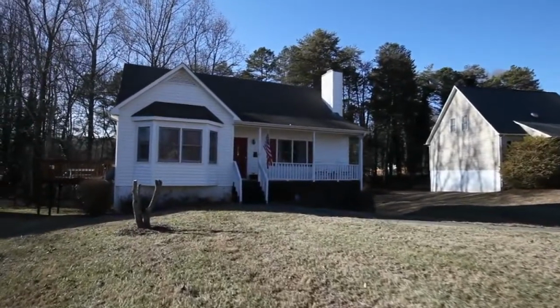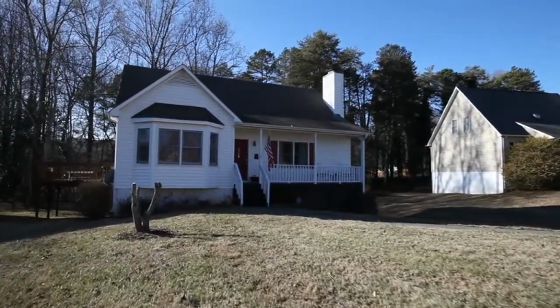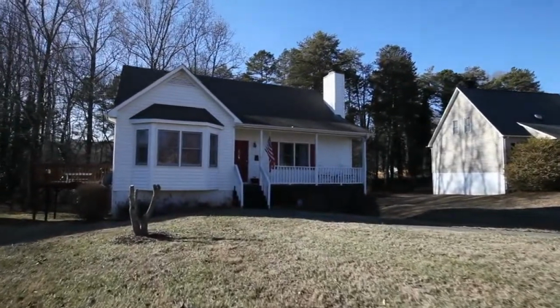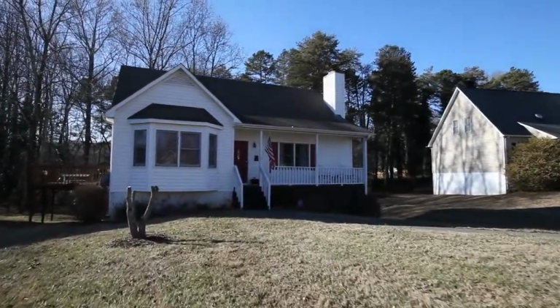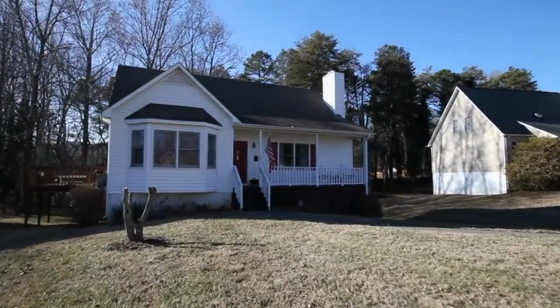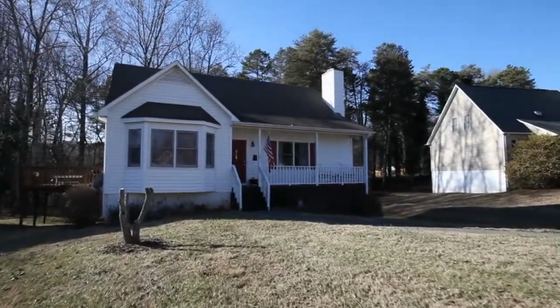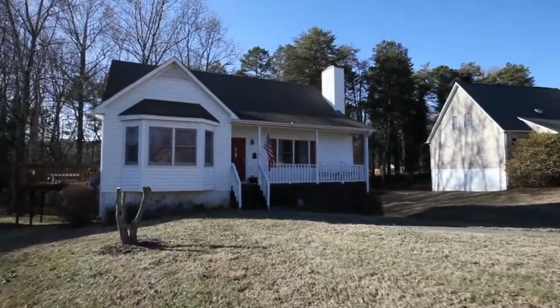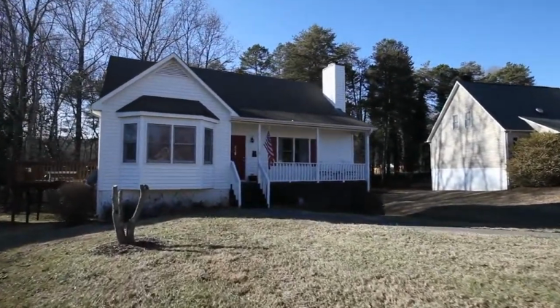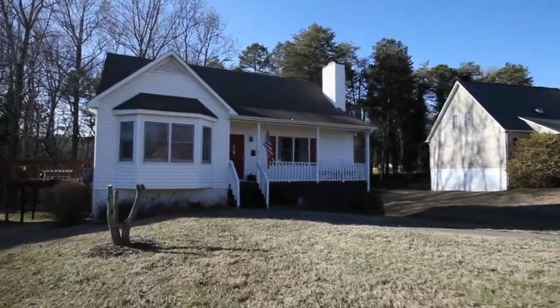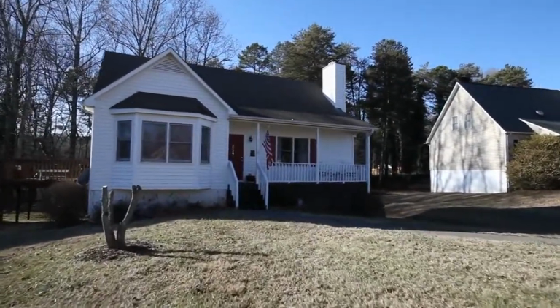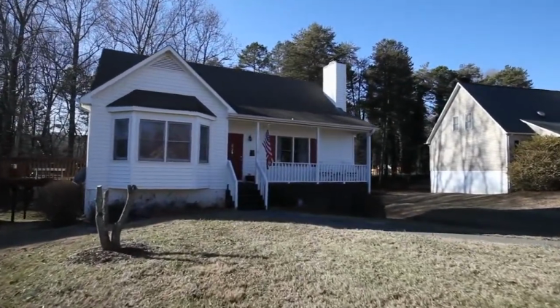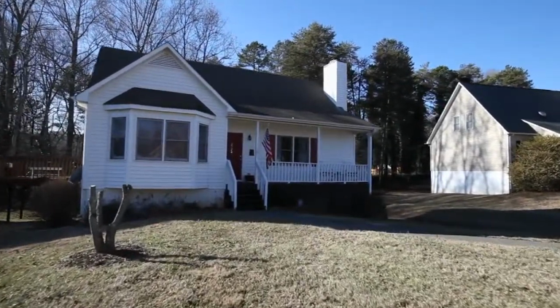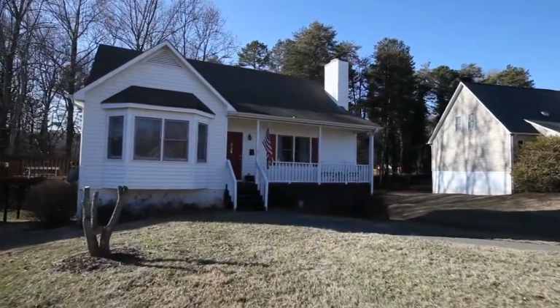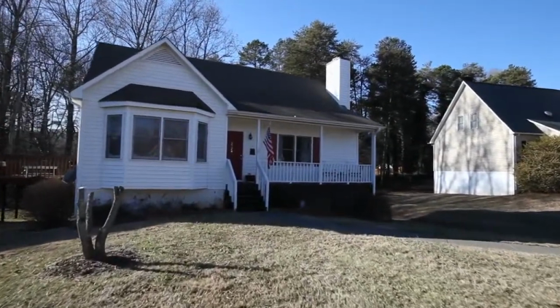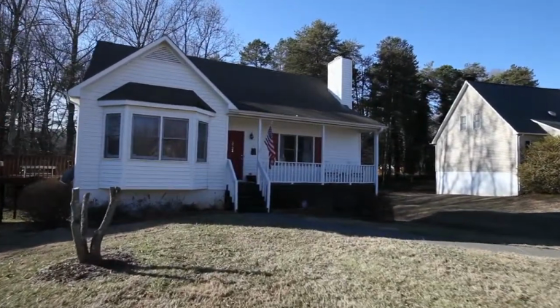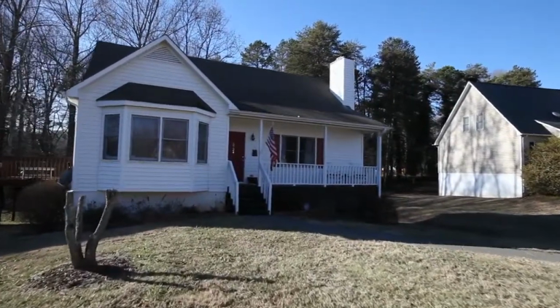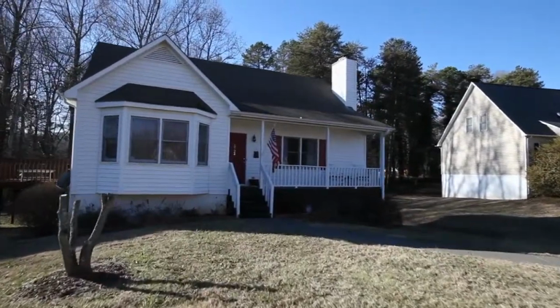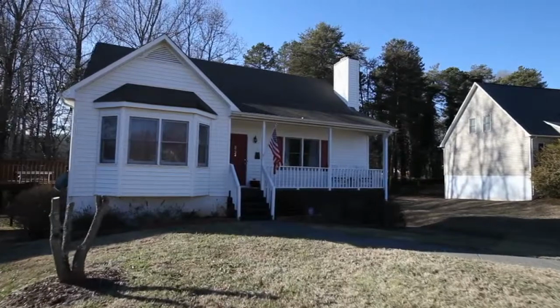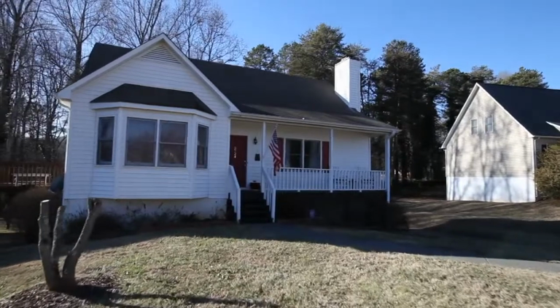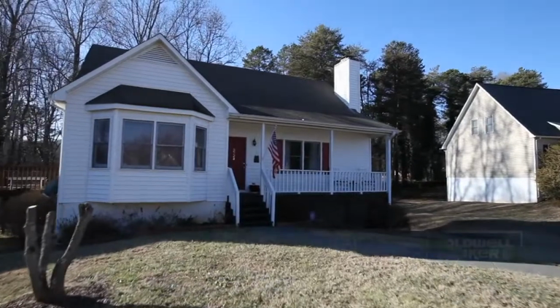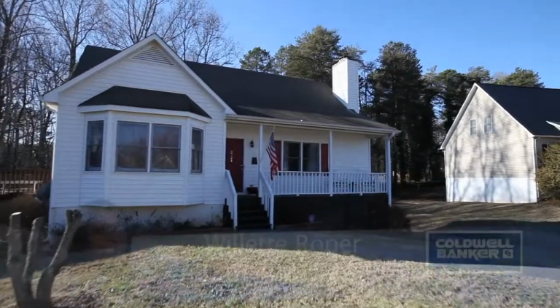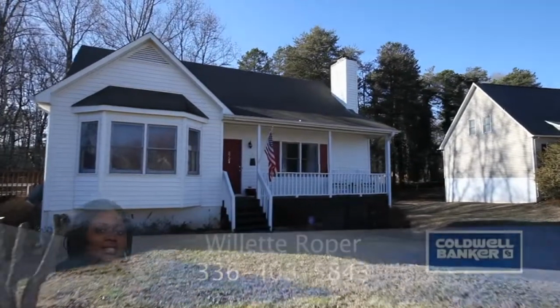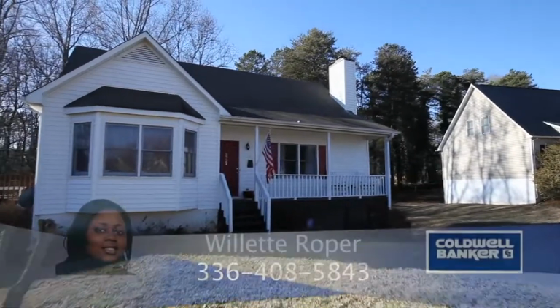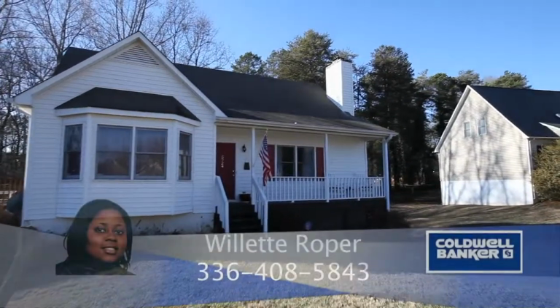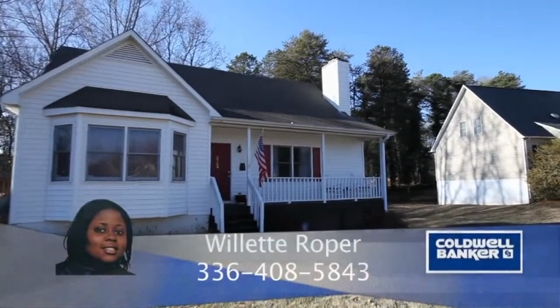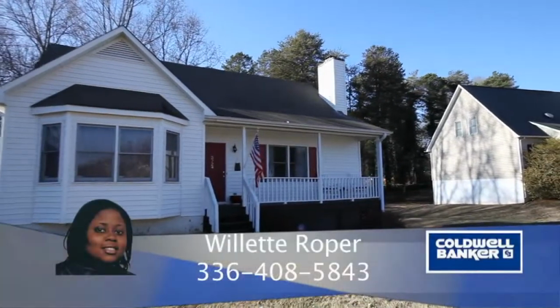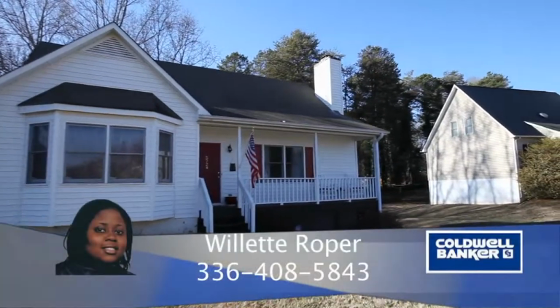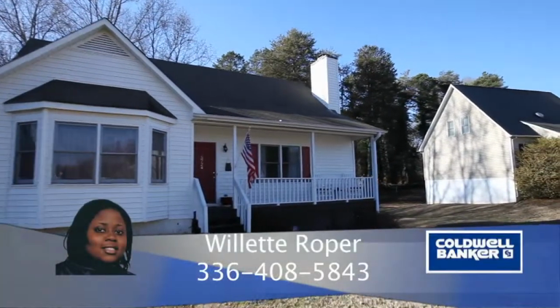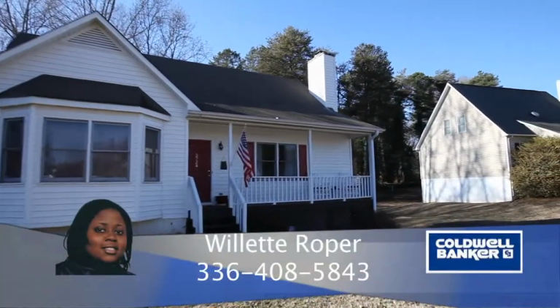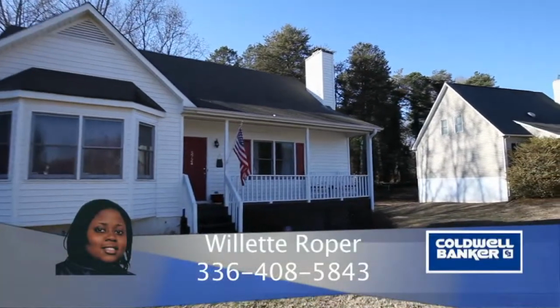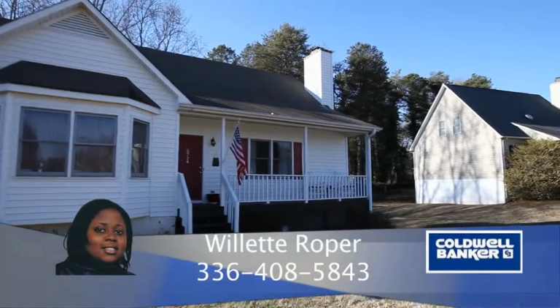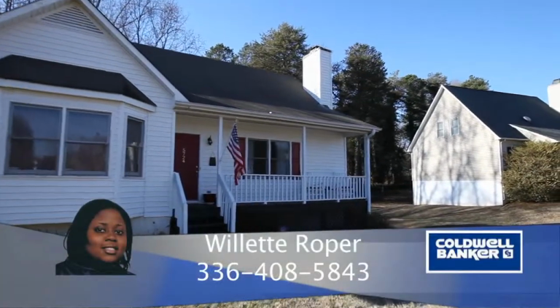Come home to 5724 Haweswater in Winston-Salem, North Carolina.